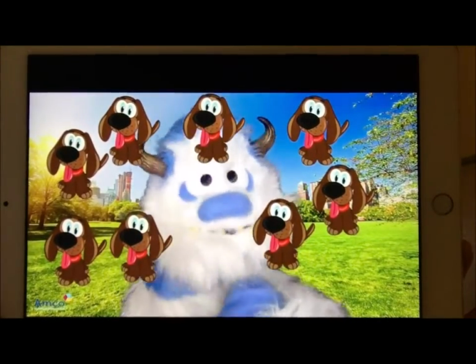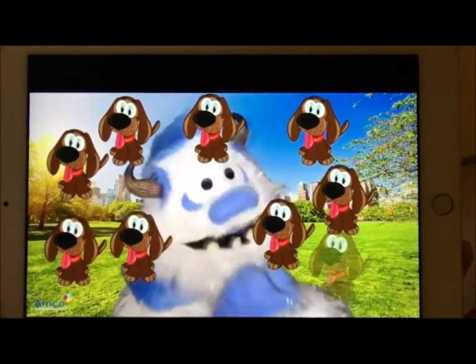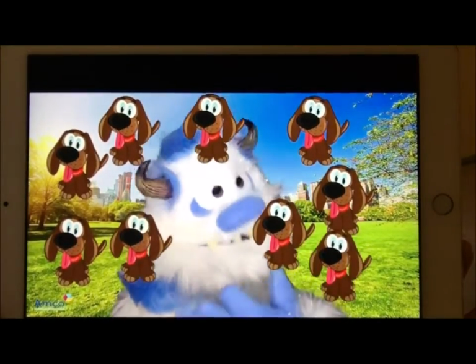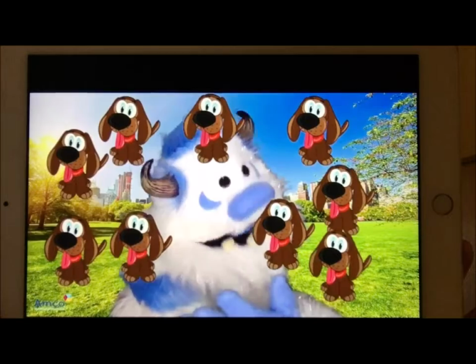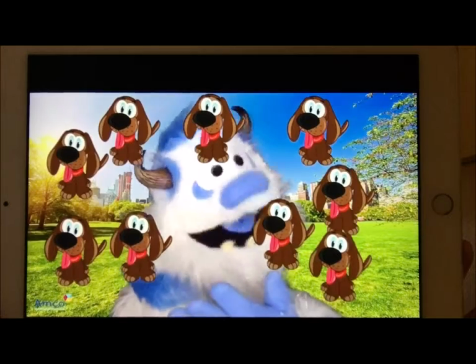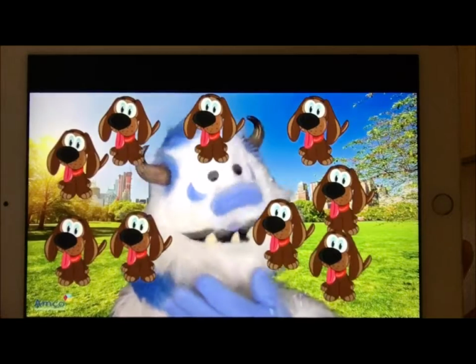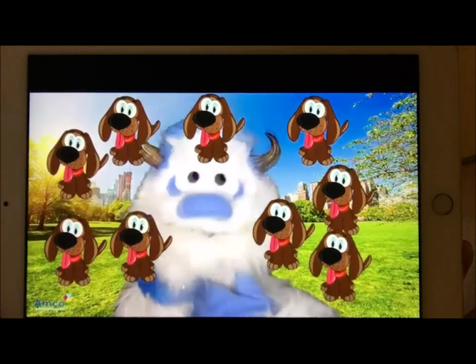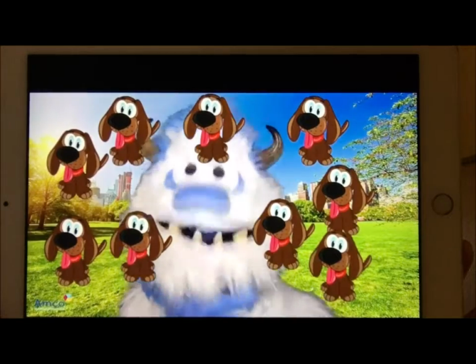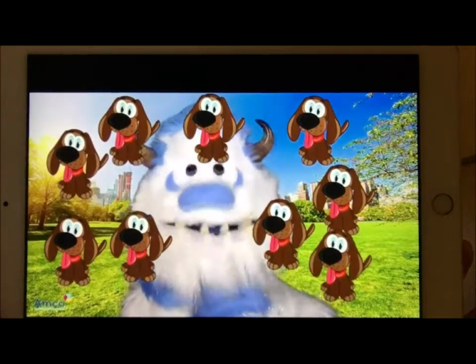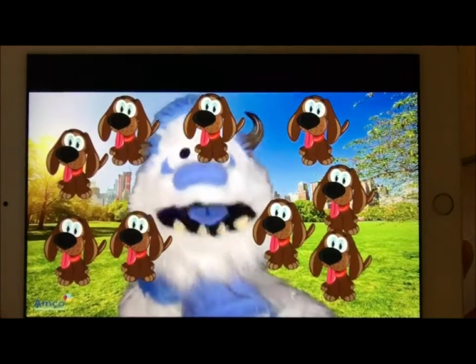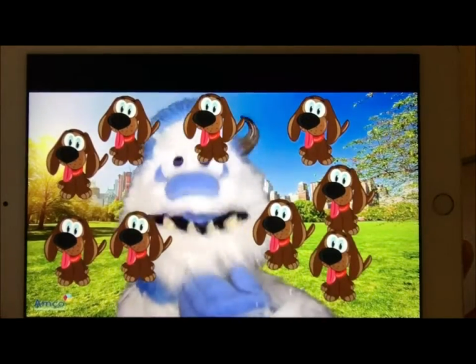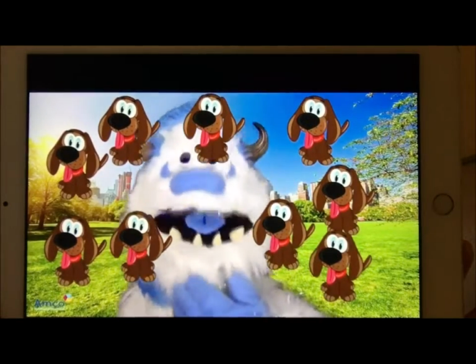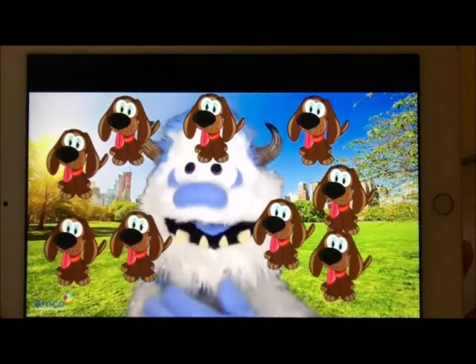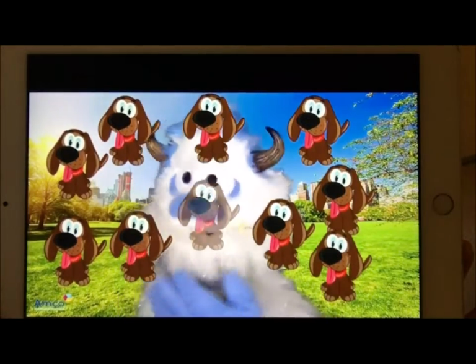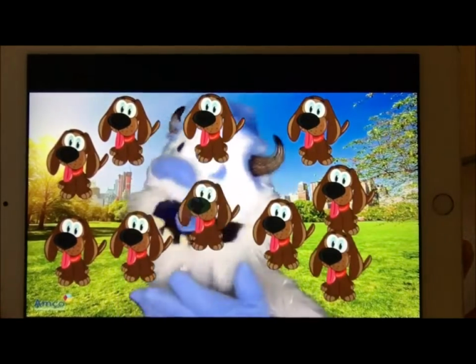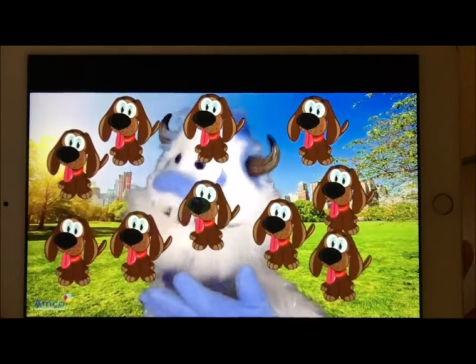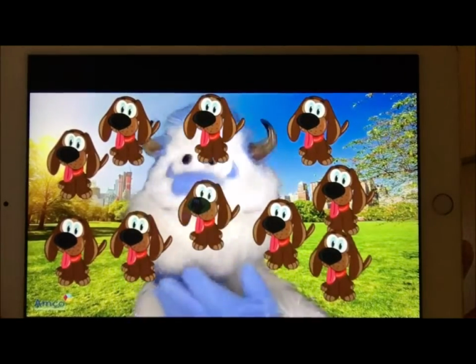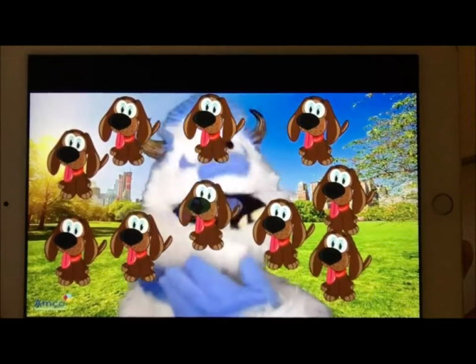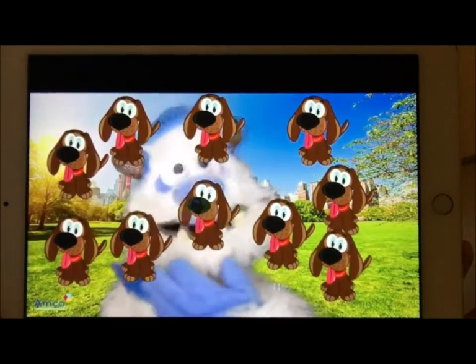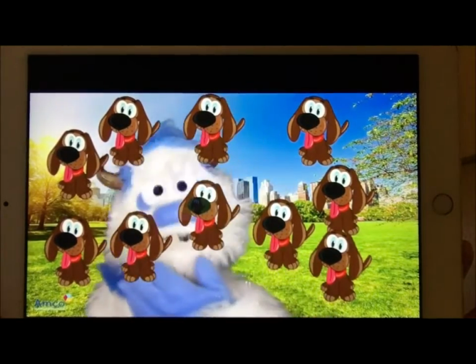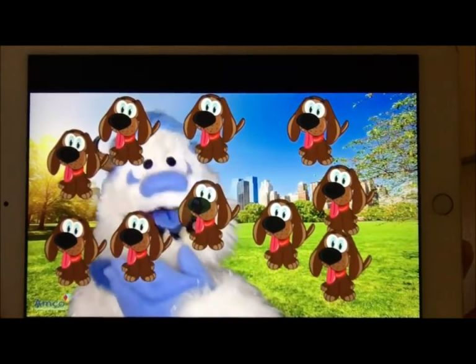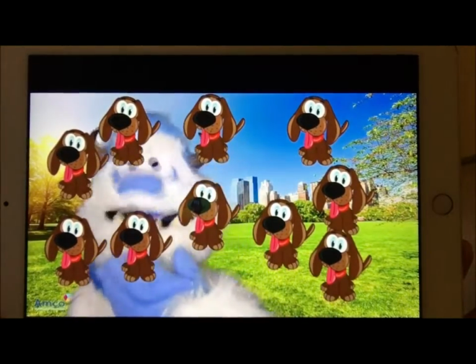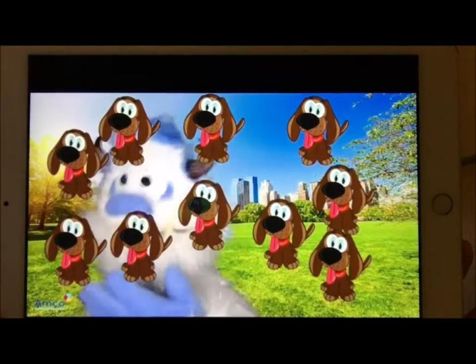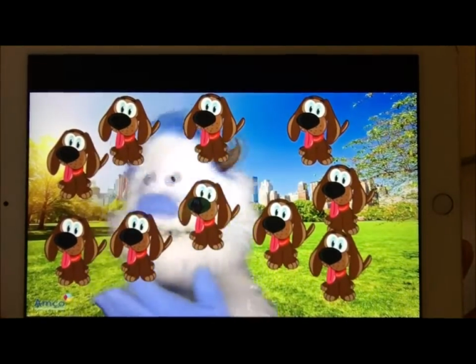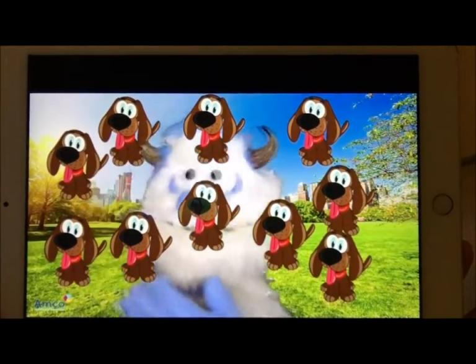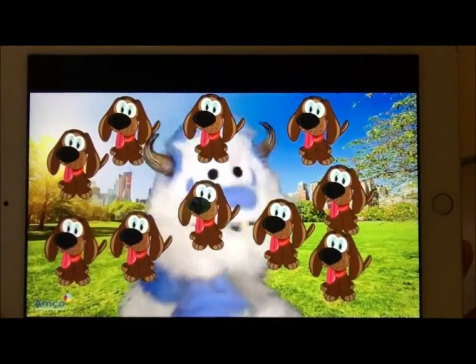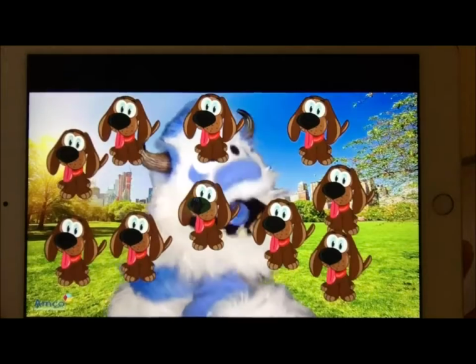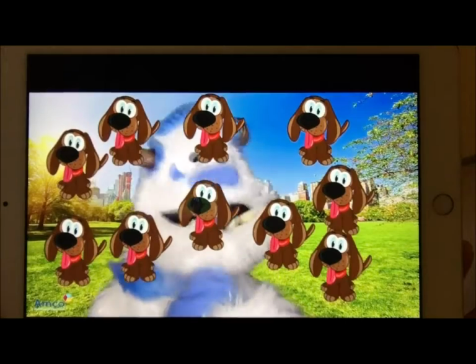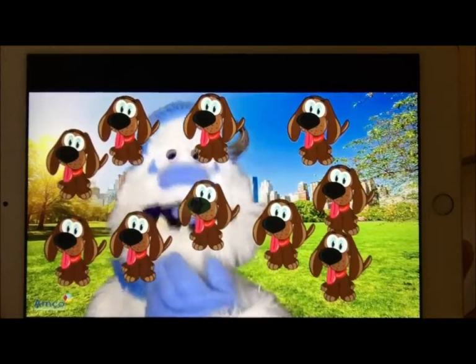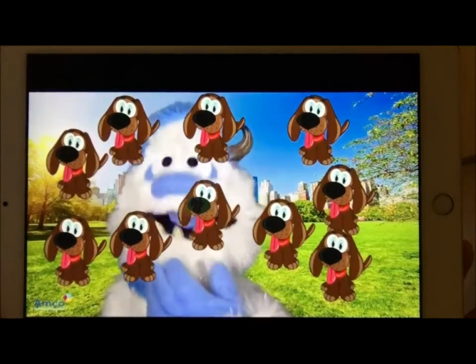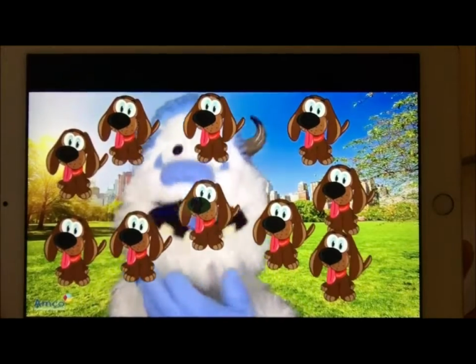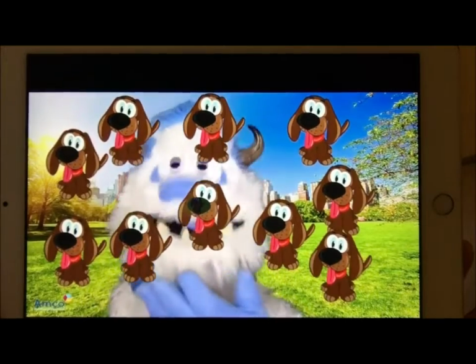Oh, it's getting a little crowded in here. Eight puppies. Nine puppies. Oh, can you see me? Ten puppies. Hello? Hello, can you see me? Is anybody there?